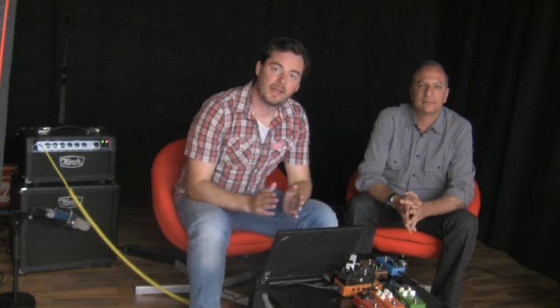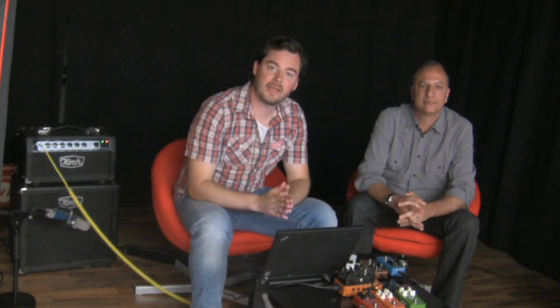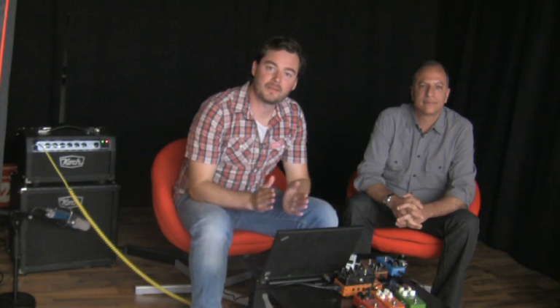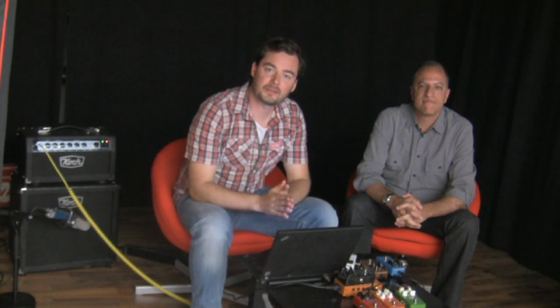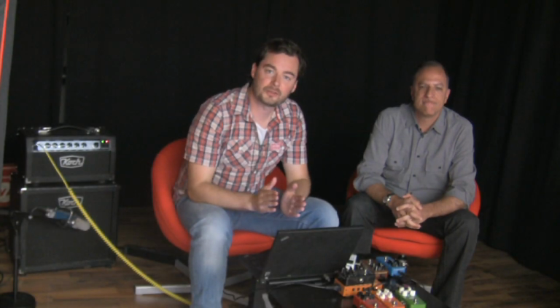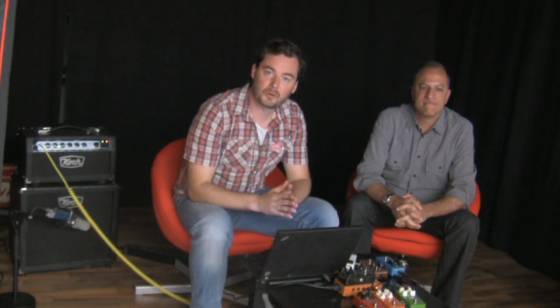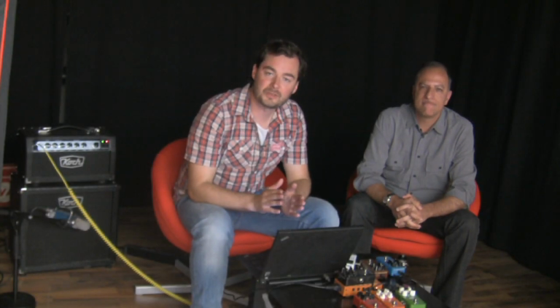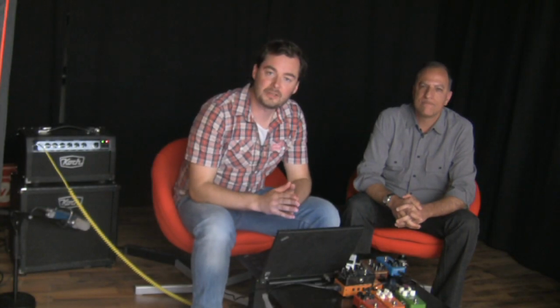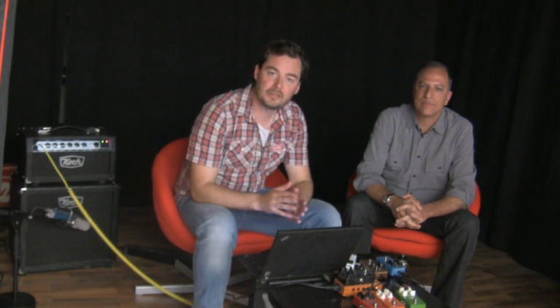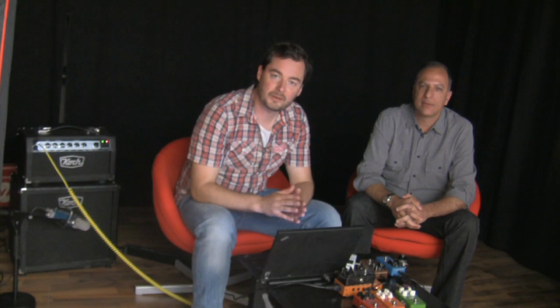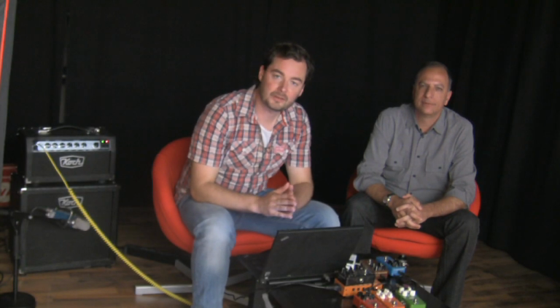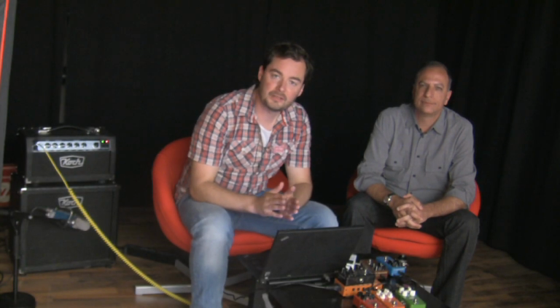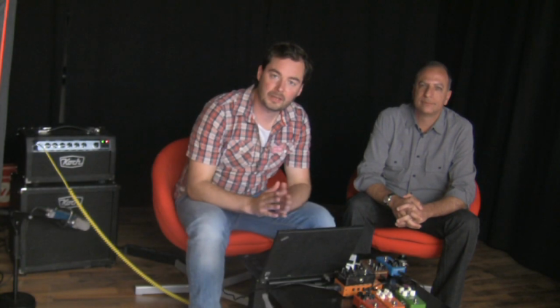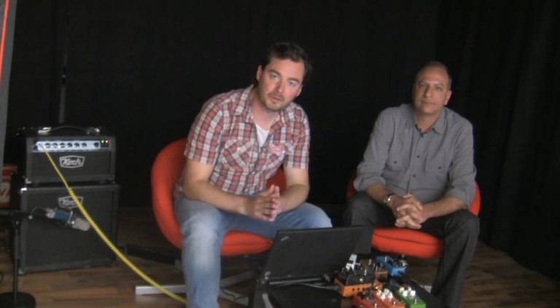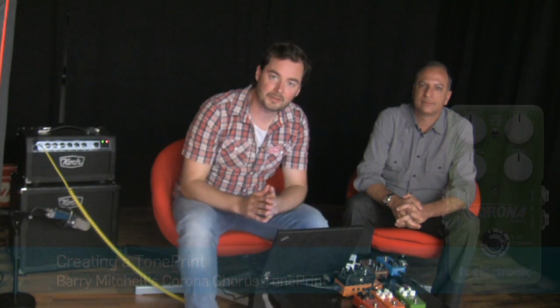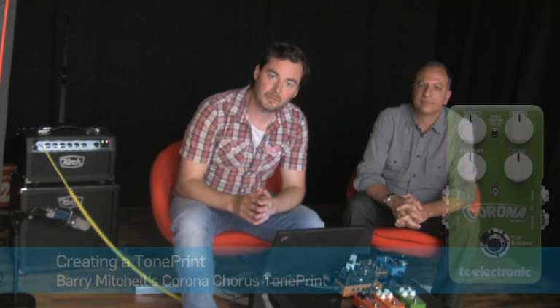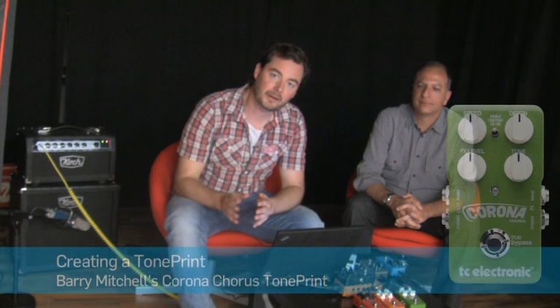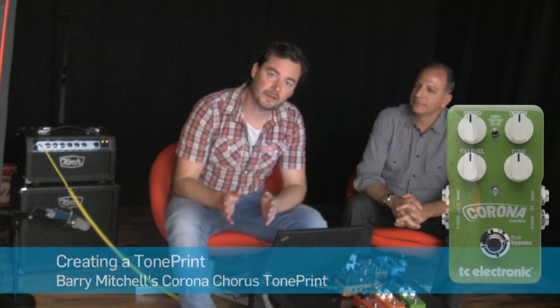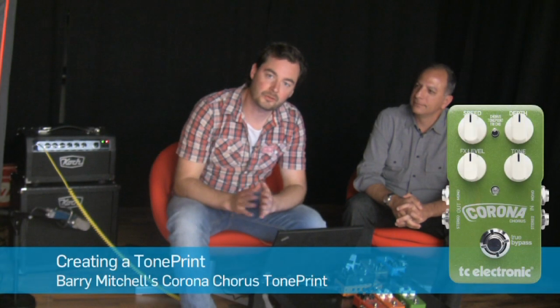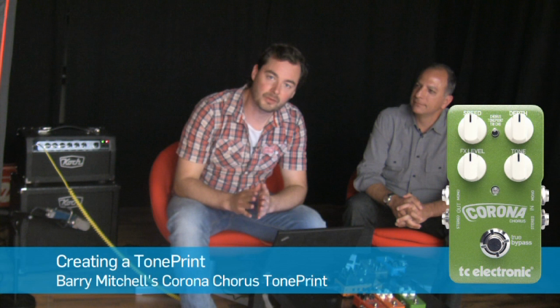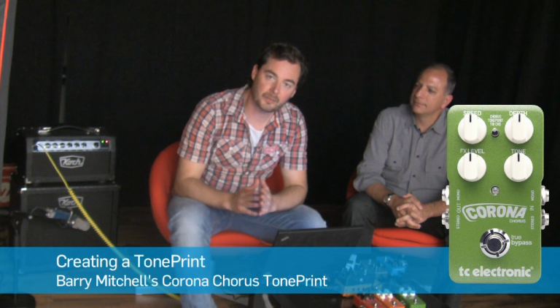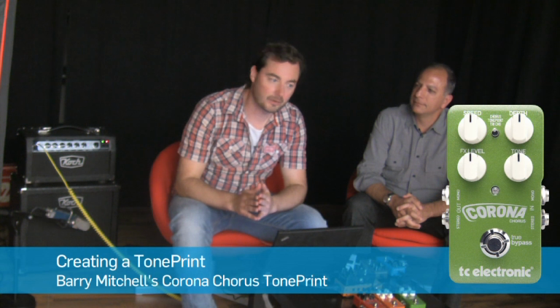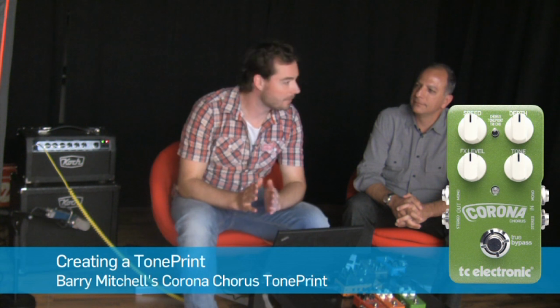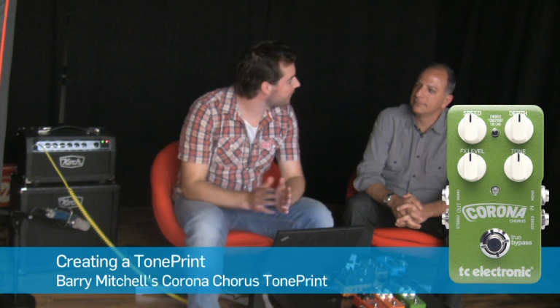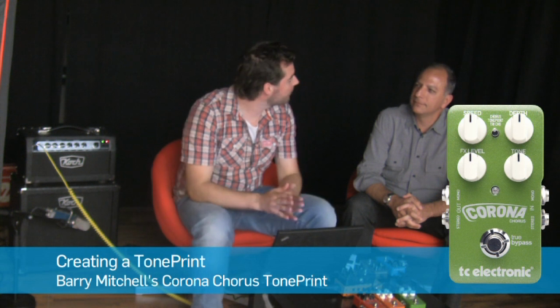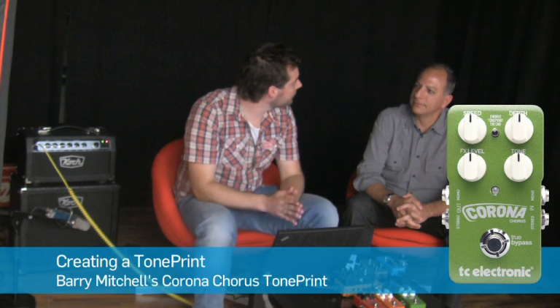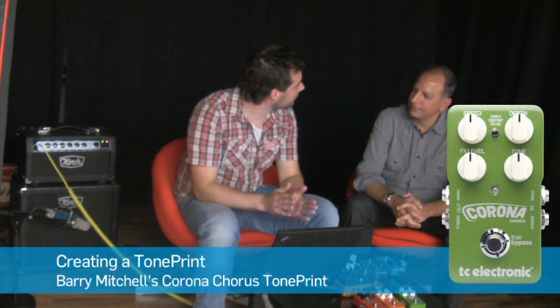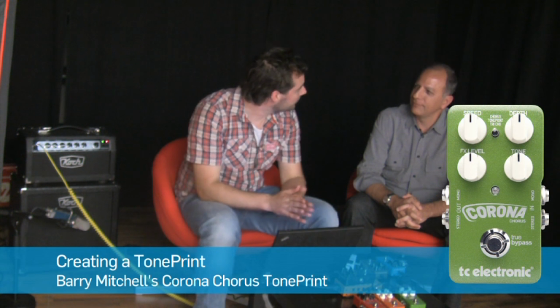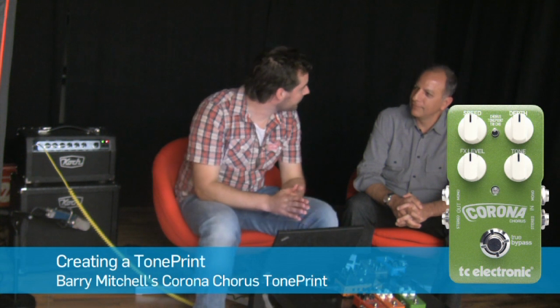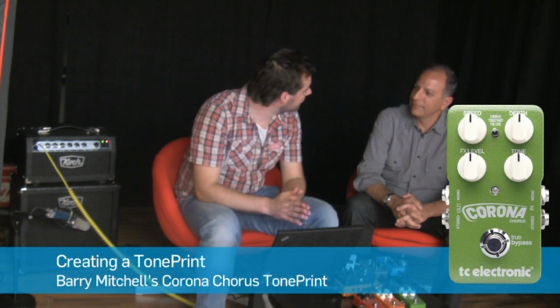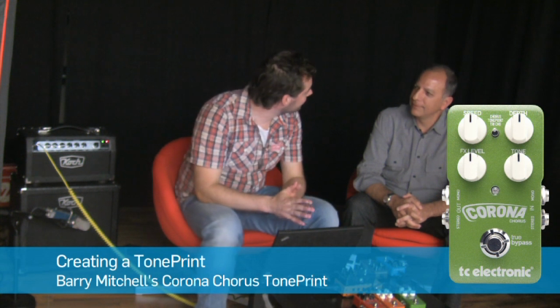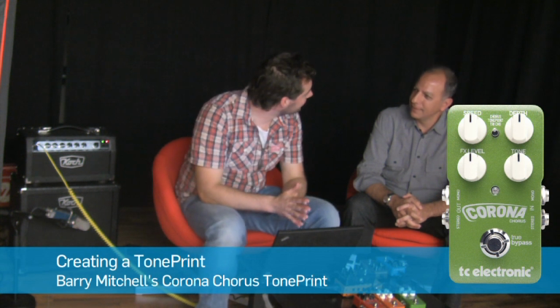Hey, this is Tor from TC here at the TC headquarters in Denmark, and today I'm here with Barry Mitchell from Guitar Center.